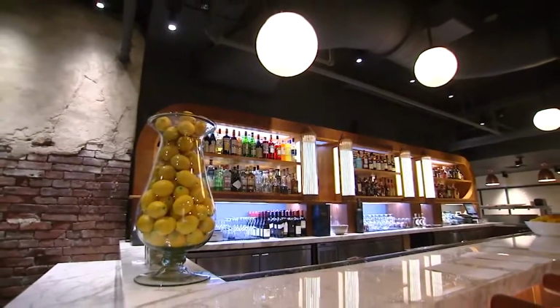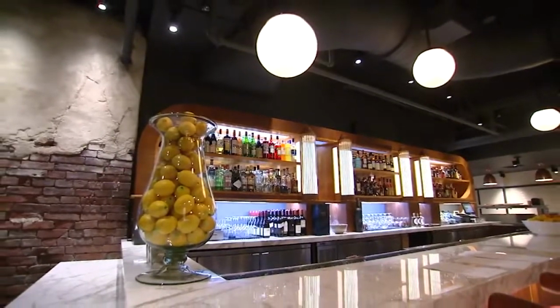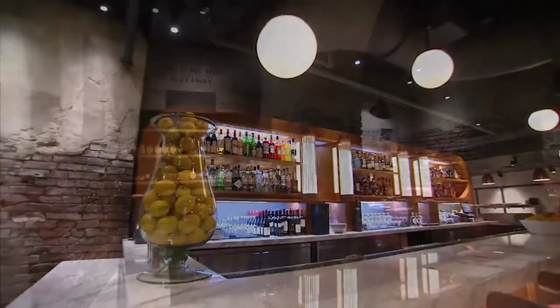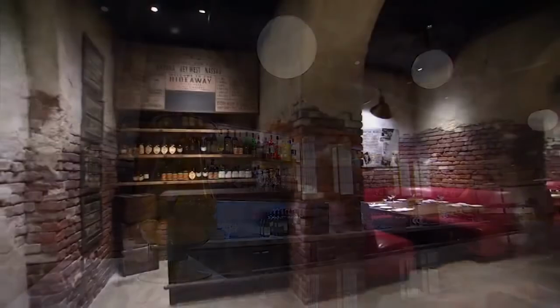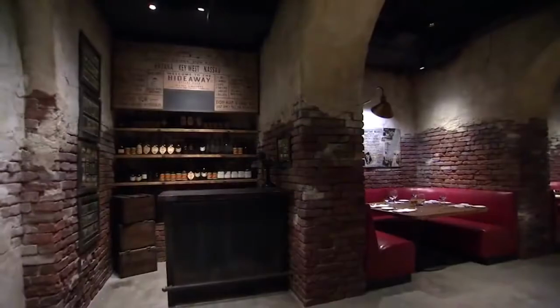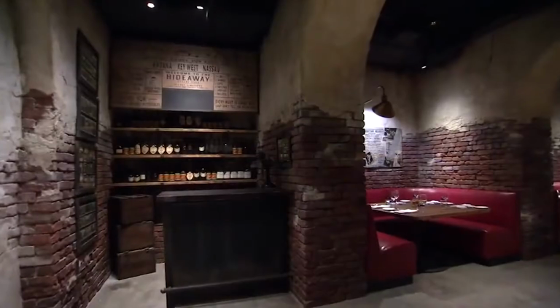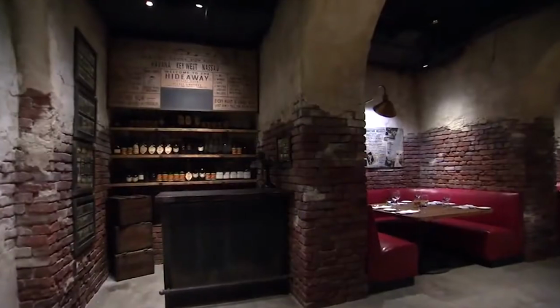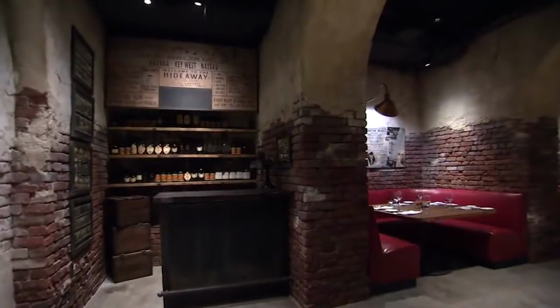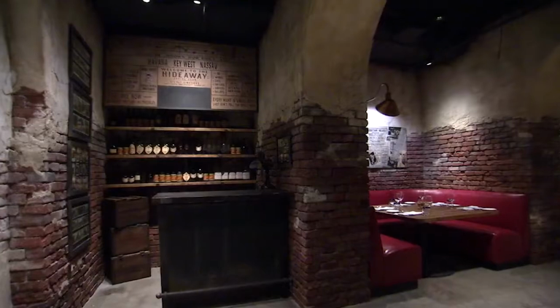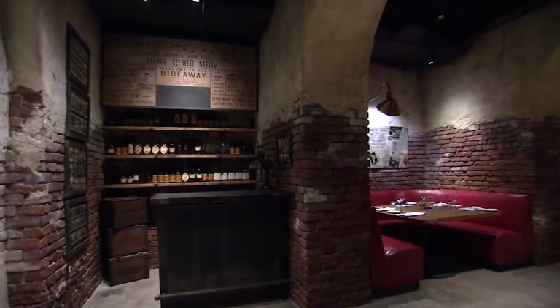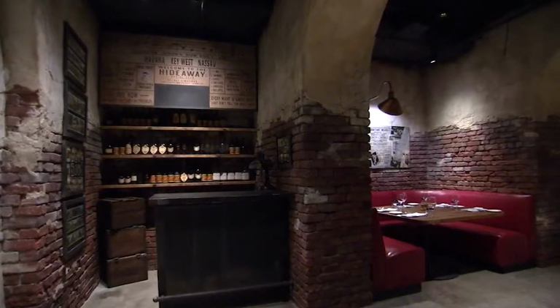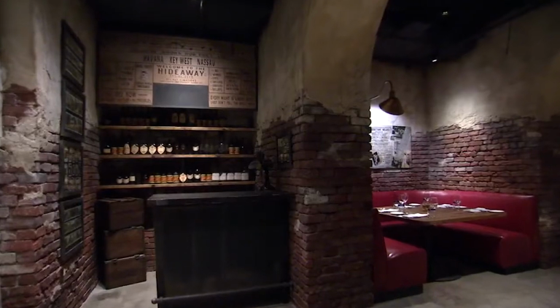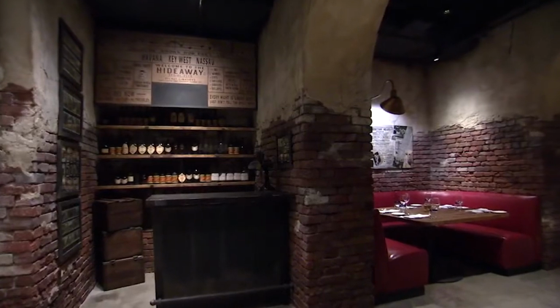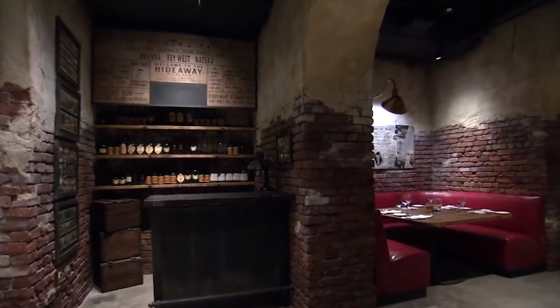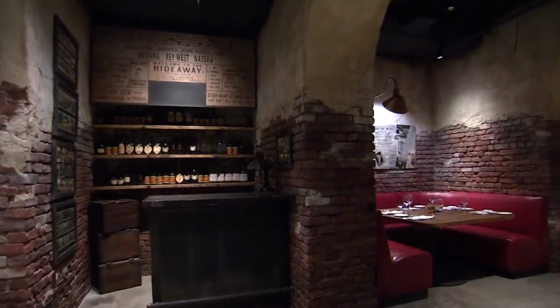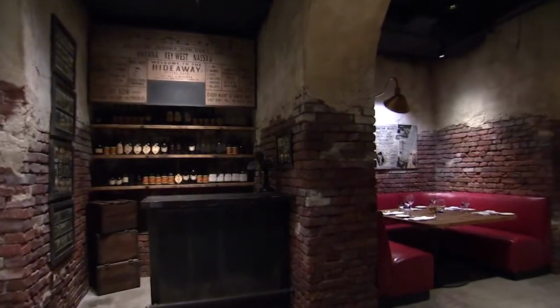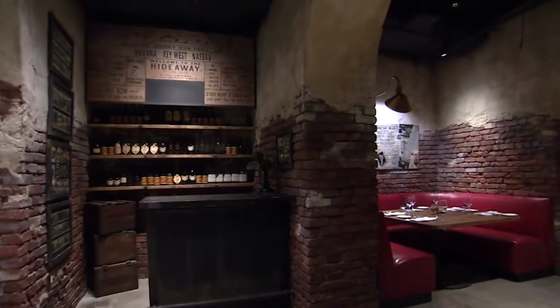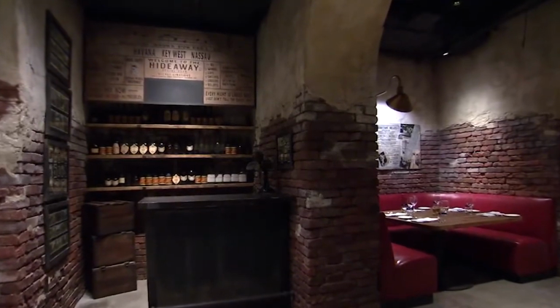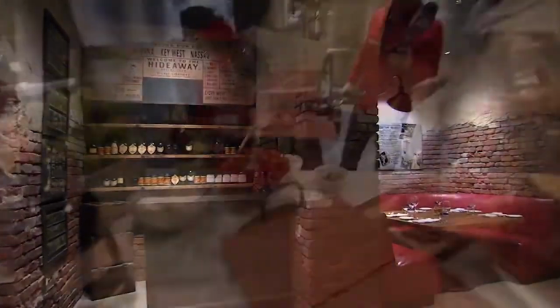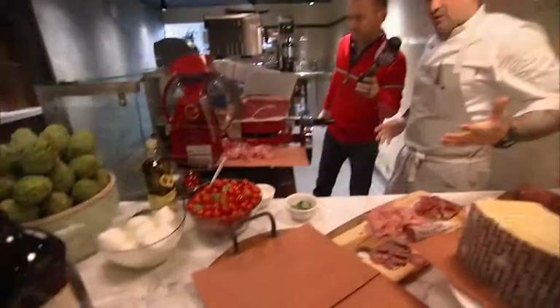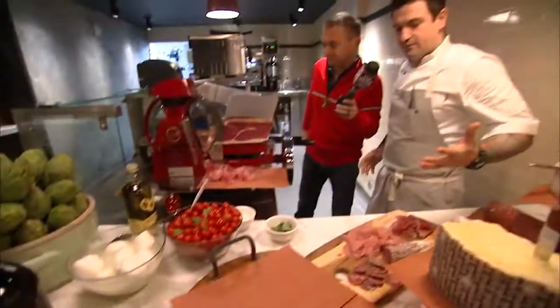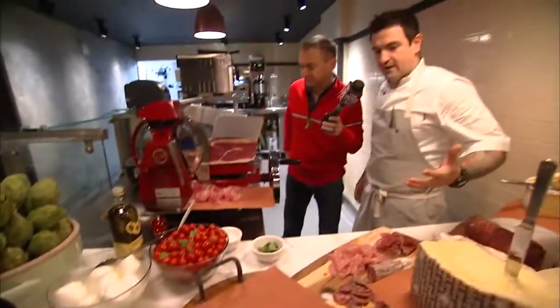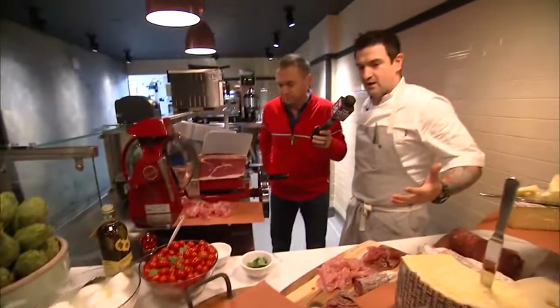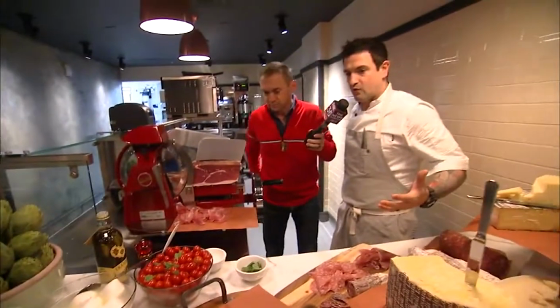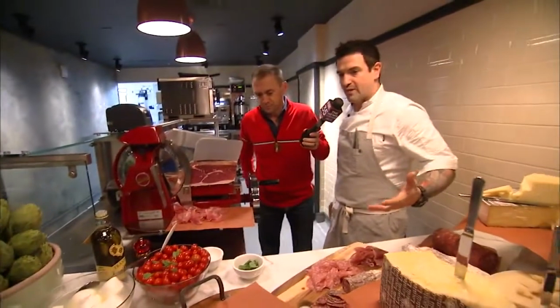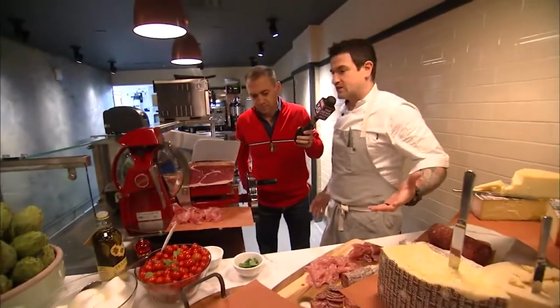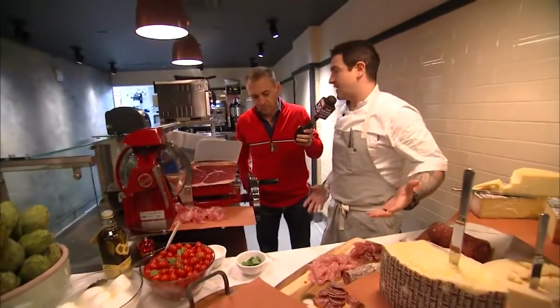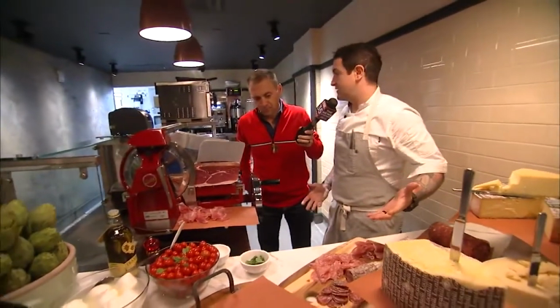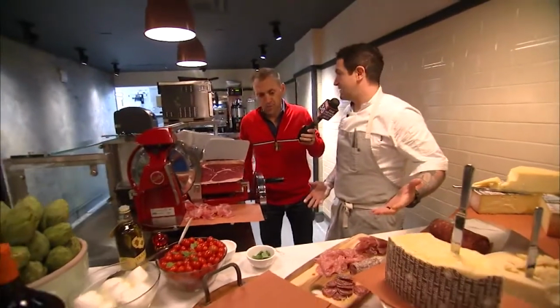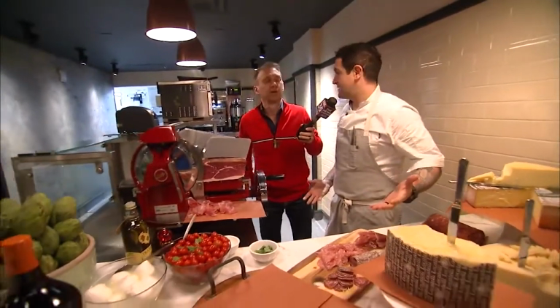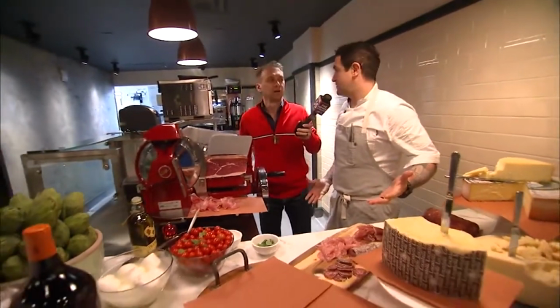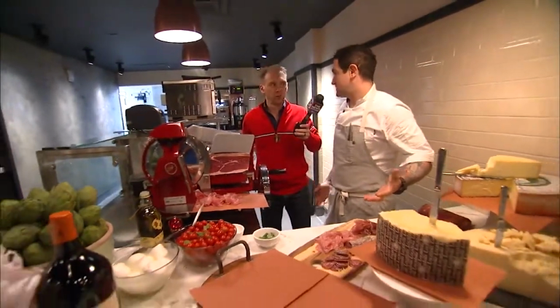This is back in the Prohibition days — it was a Prohibition-era hideaway. We're offering Roman-inspired Italian cuisine.